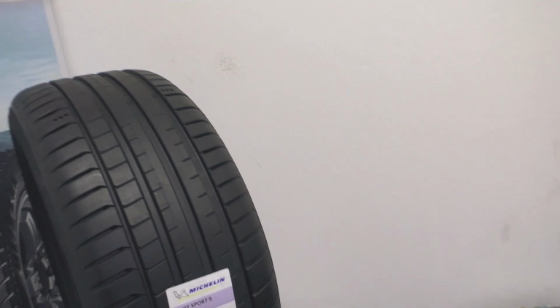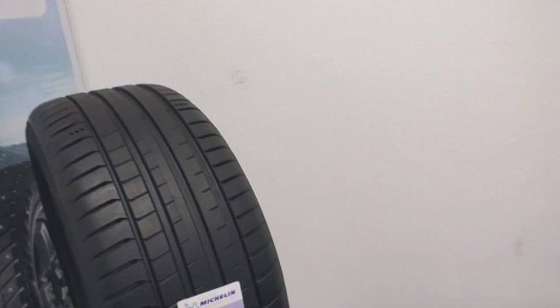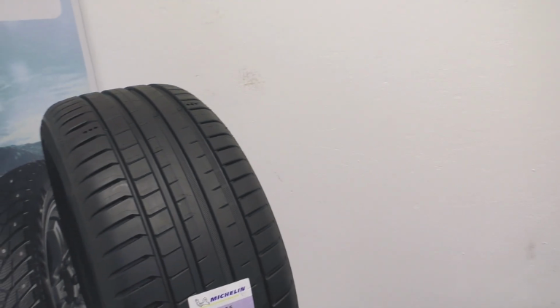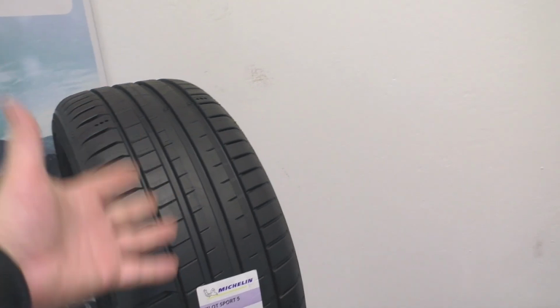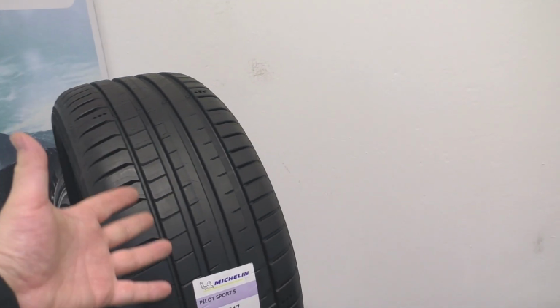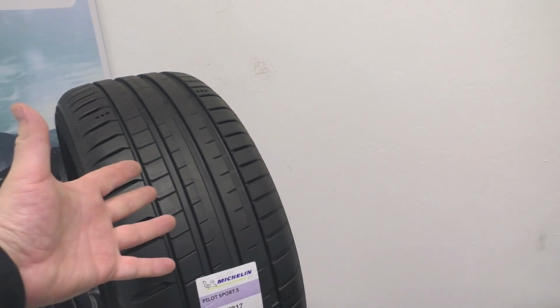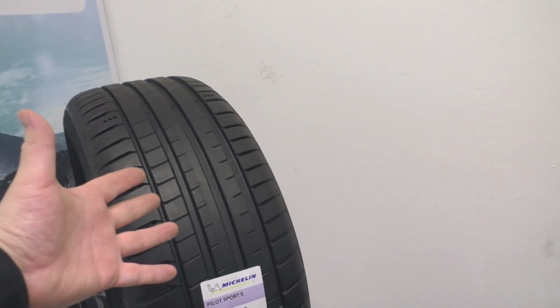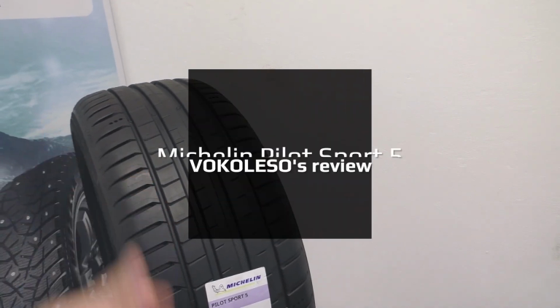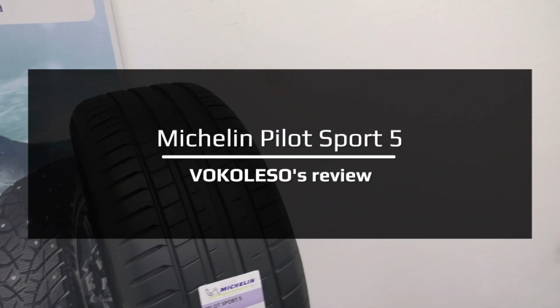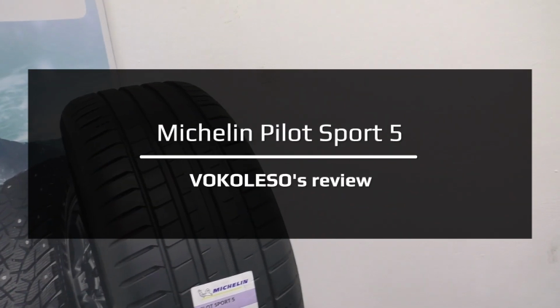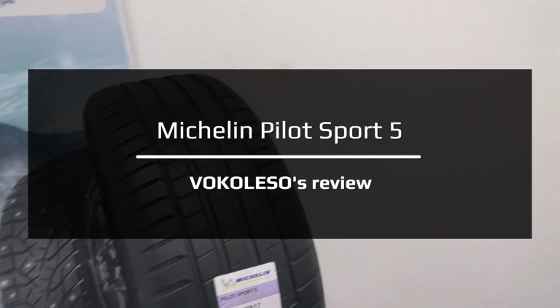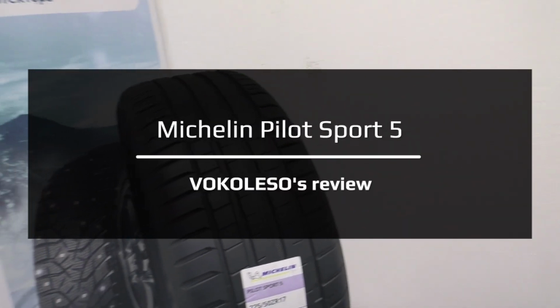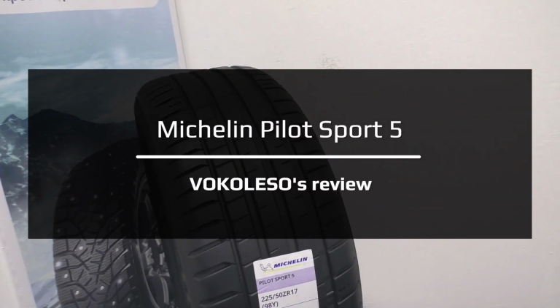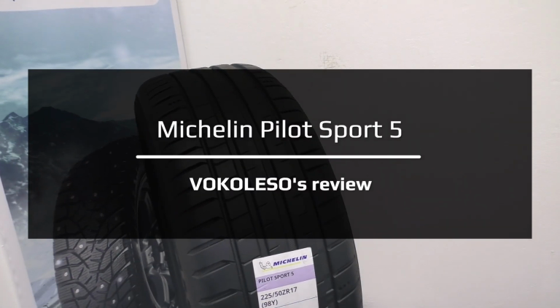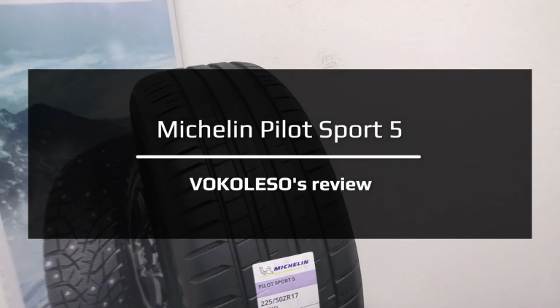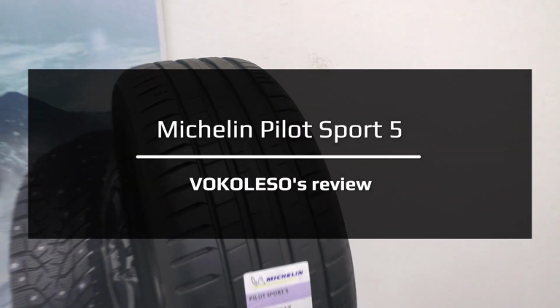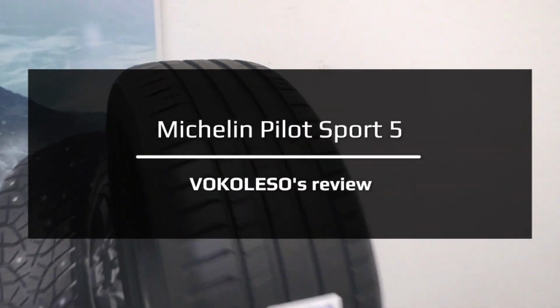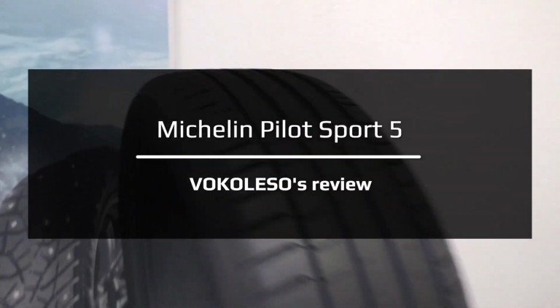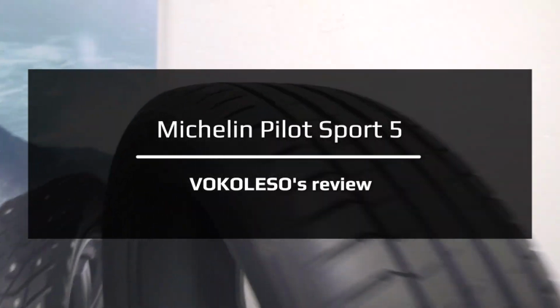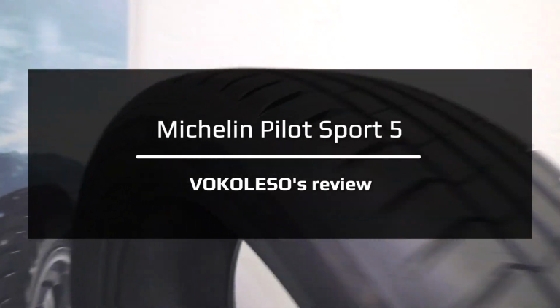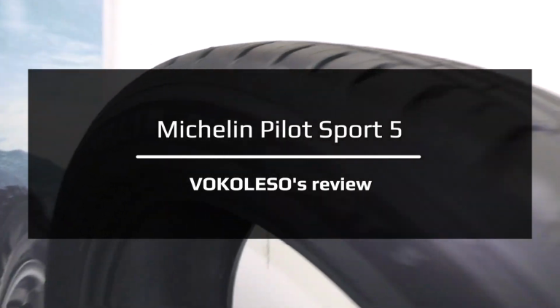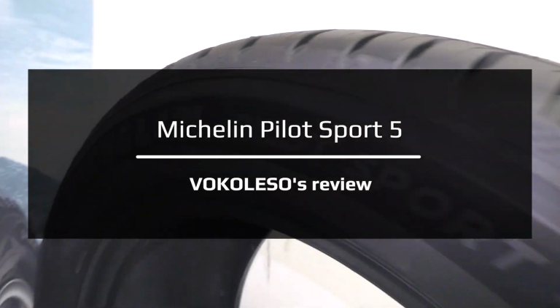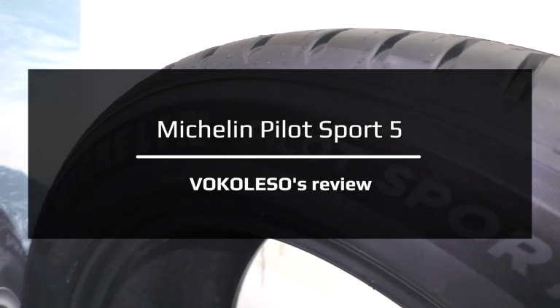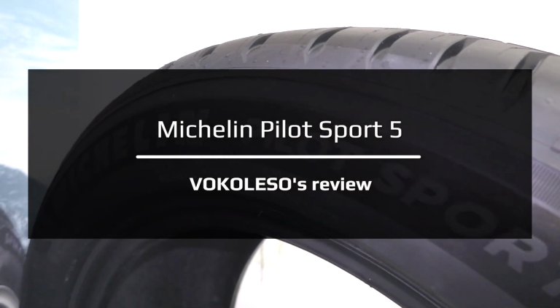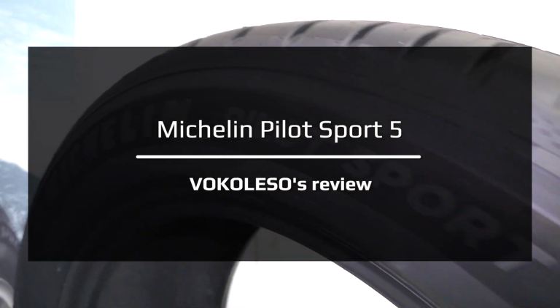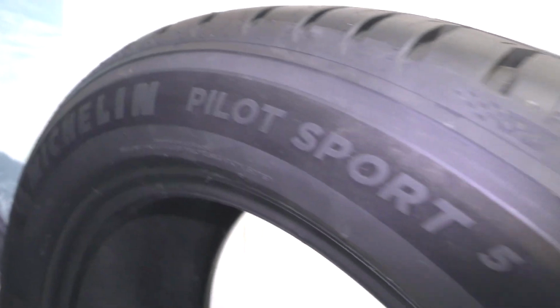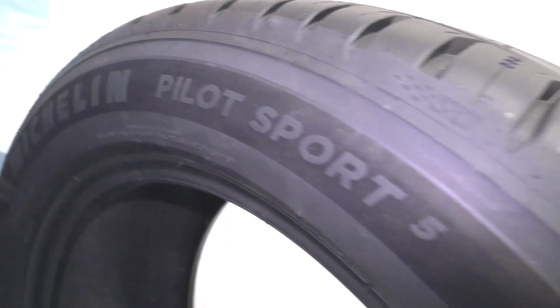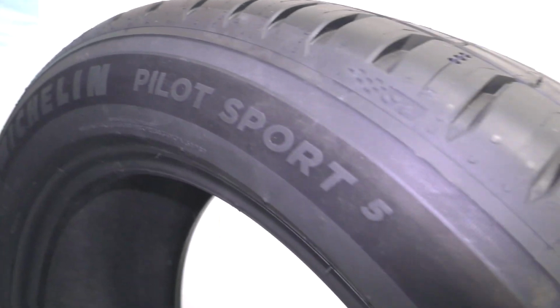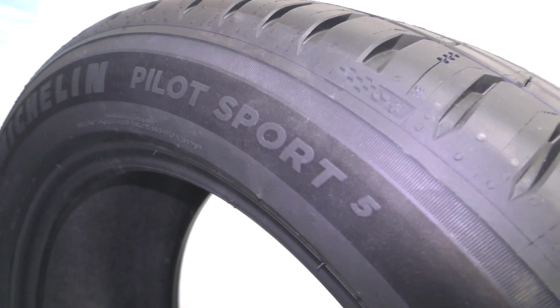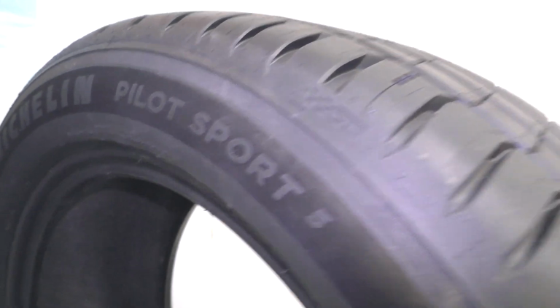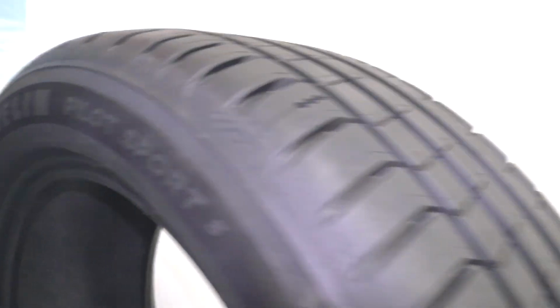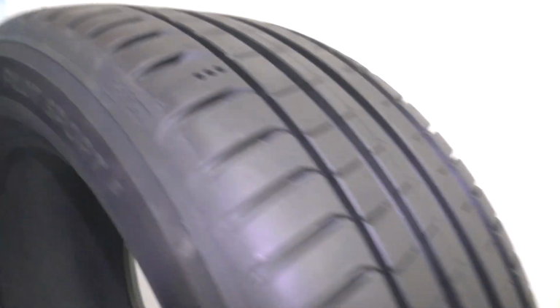Today we will look at and take measurements of the characteristics of the Michelin Pilot Sport 5.